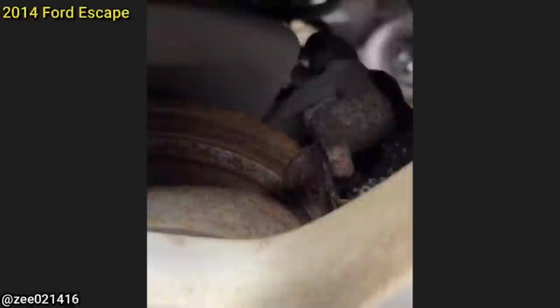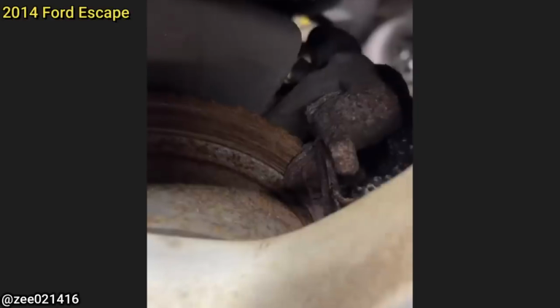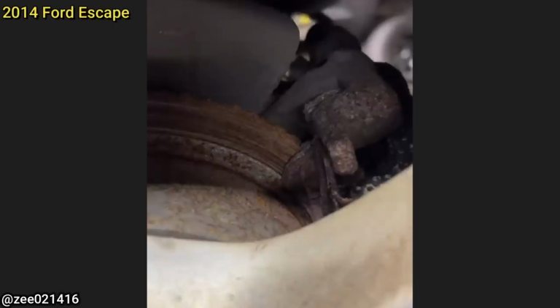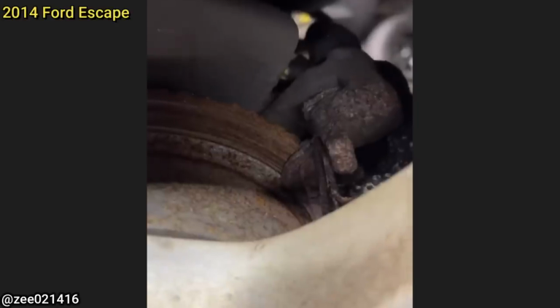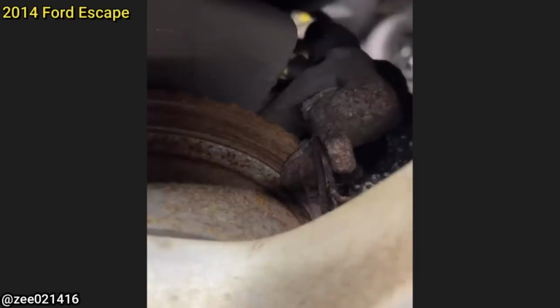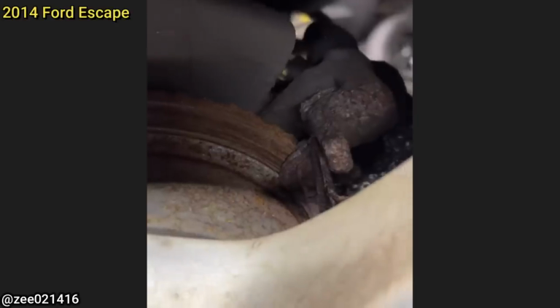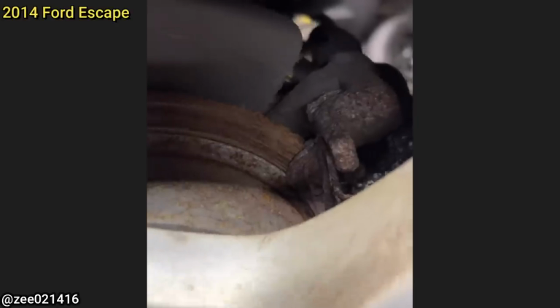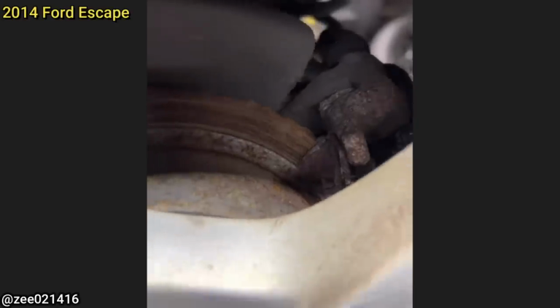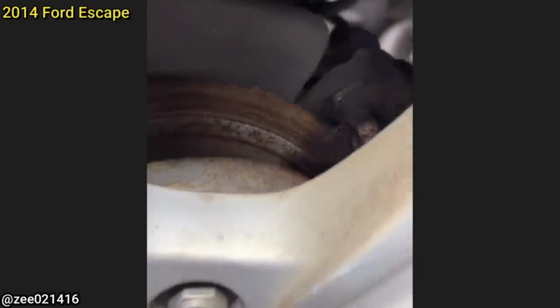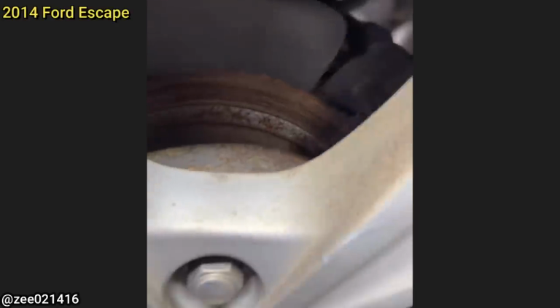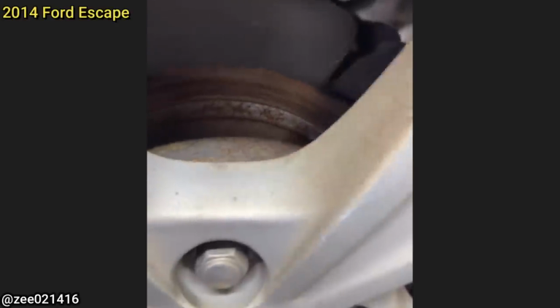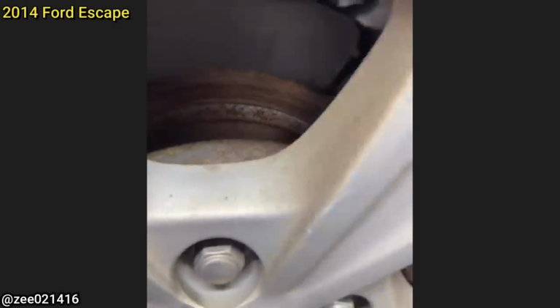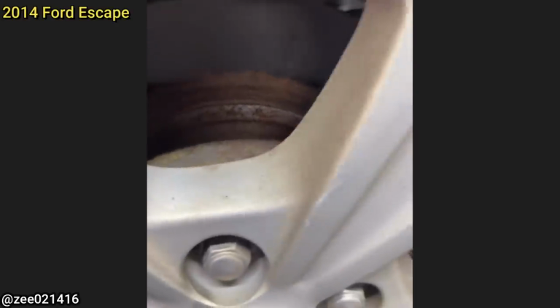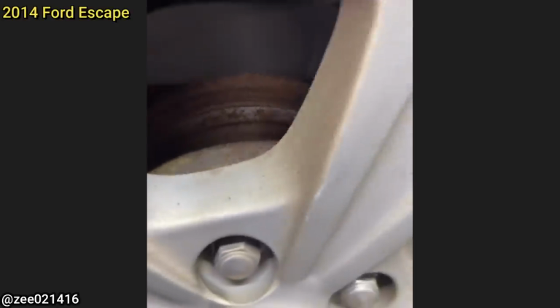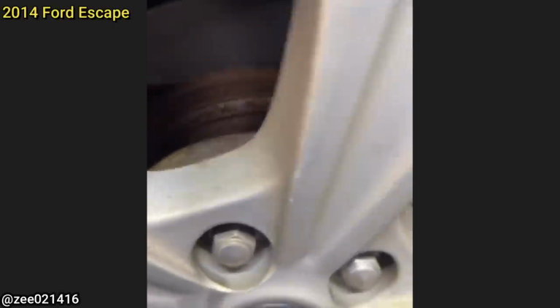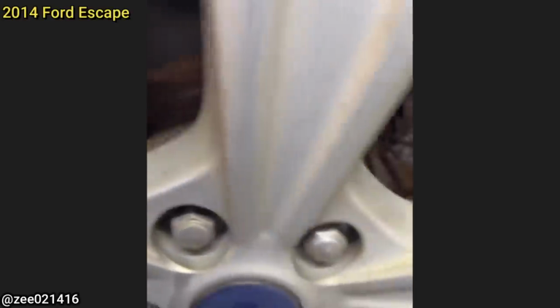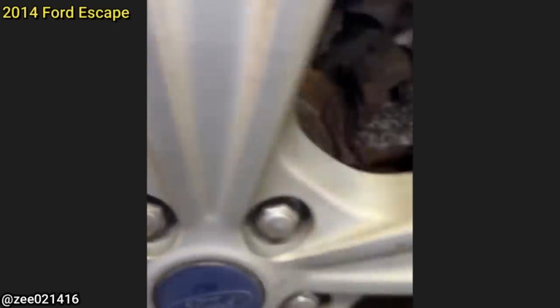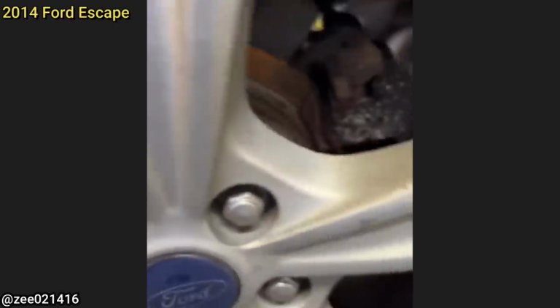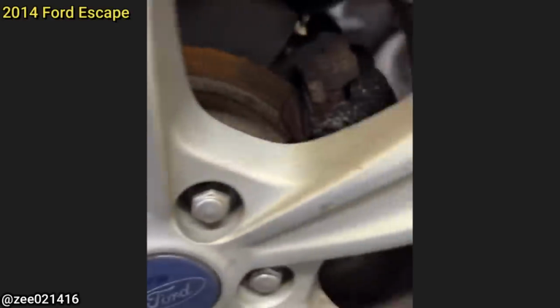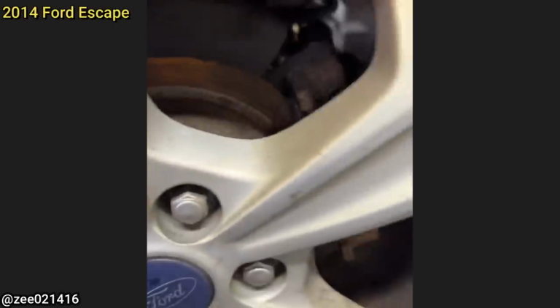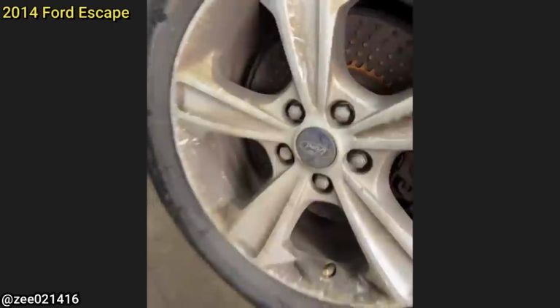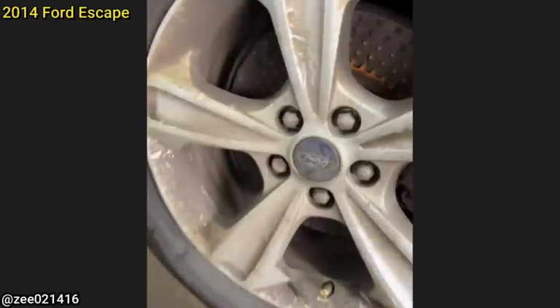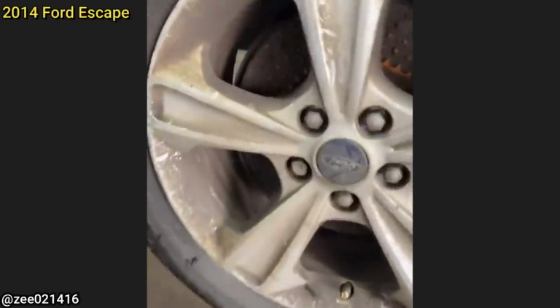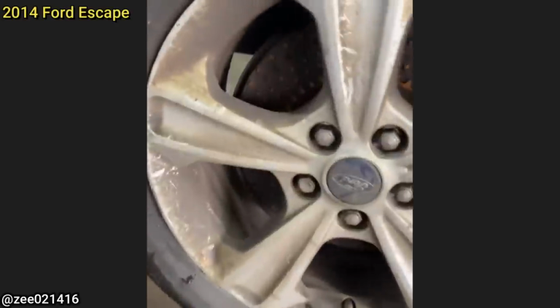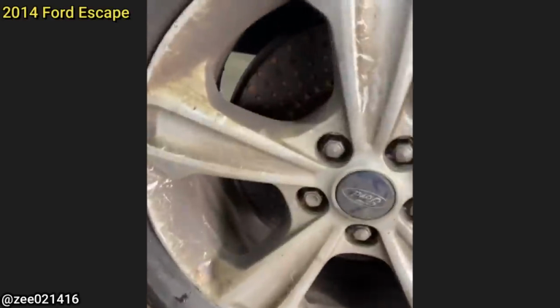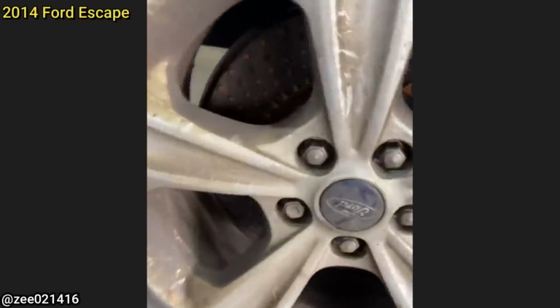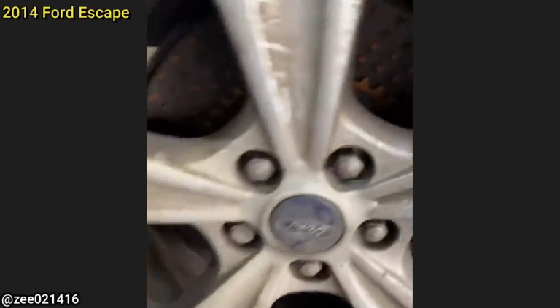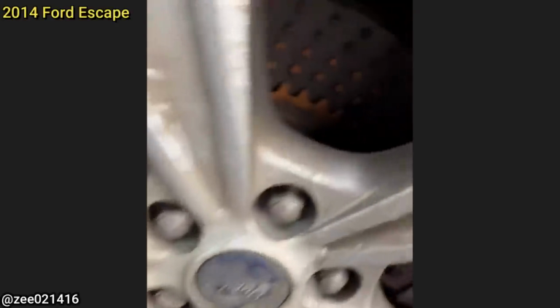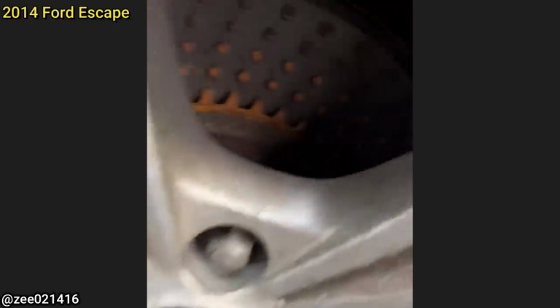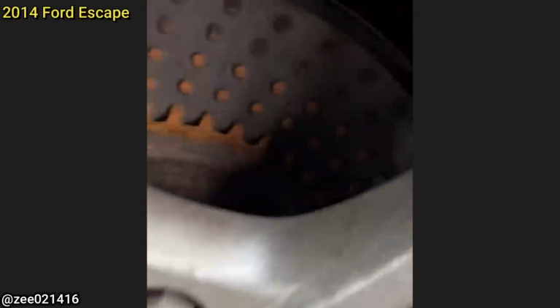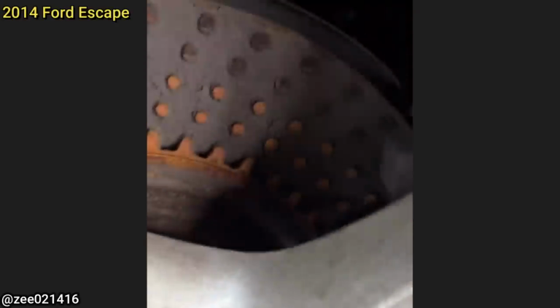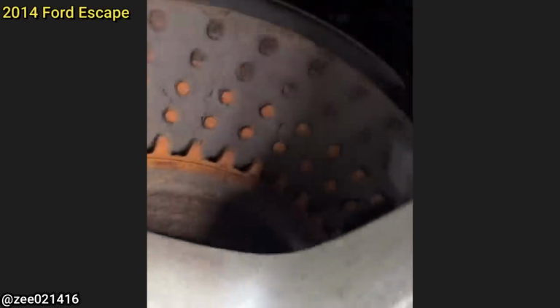Customer states they have no brakes. The technician found that the vehicle had no brakes on all four corners.